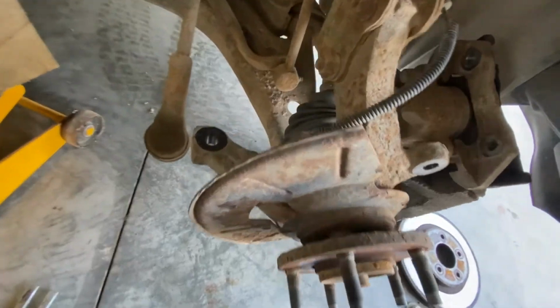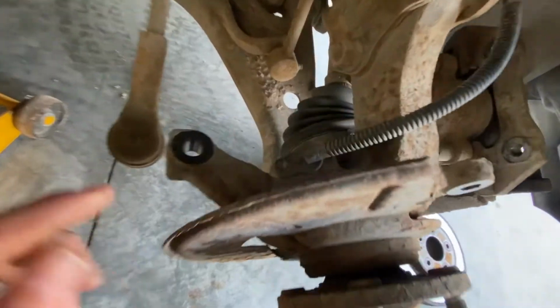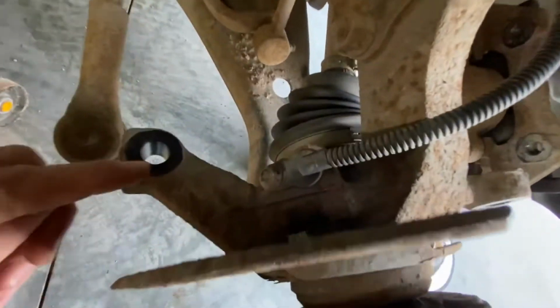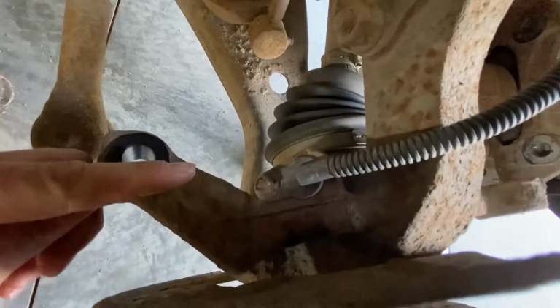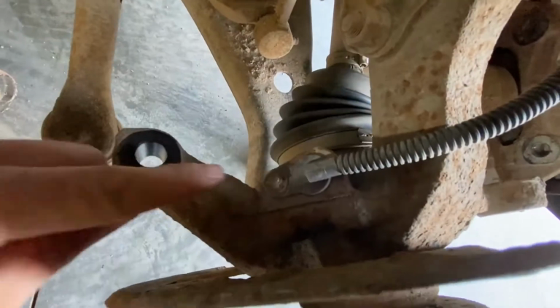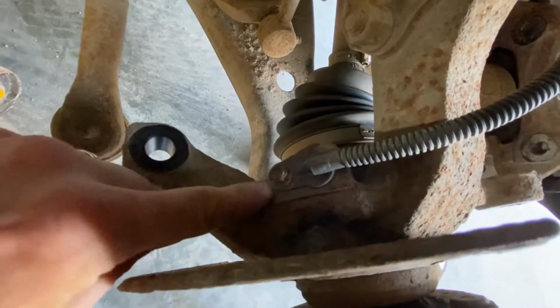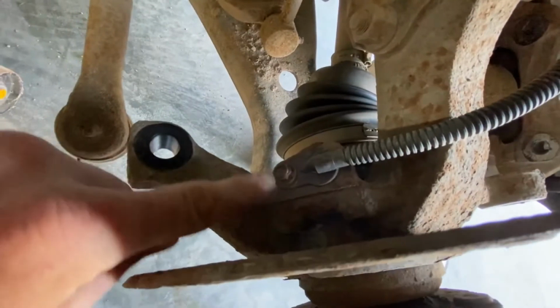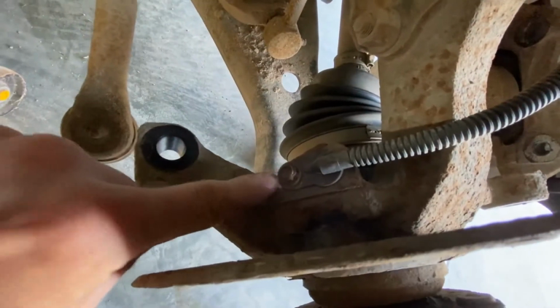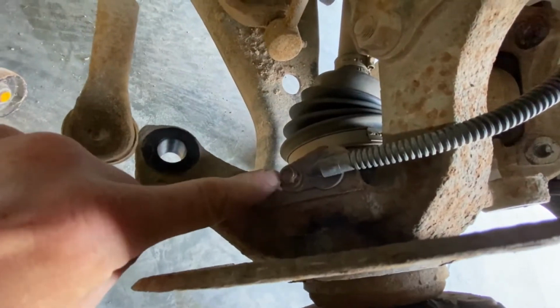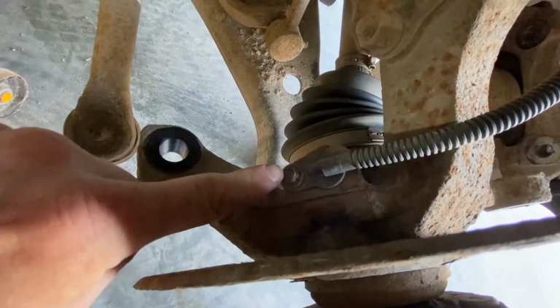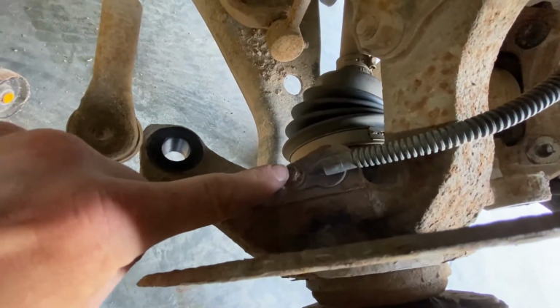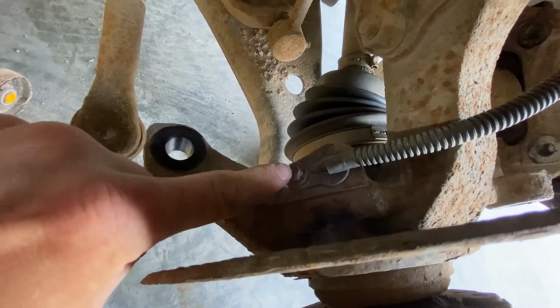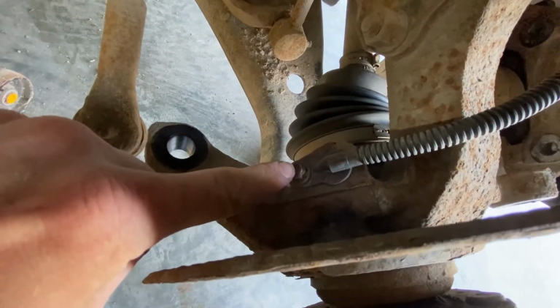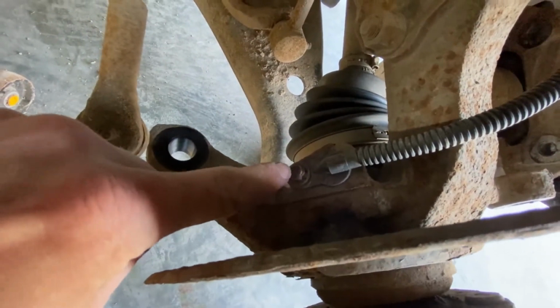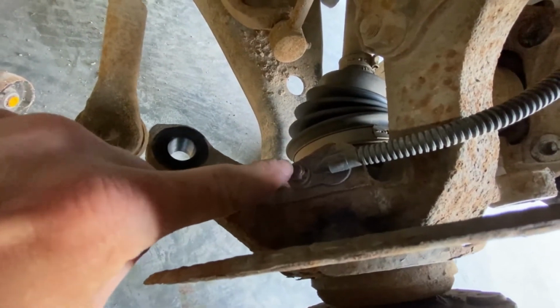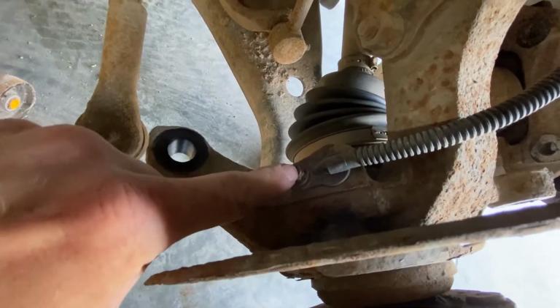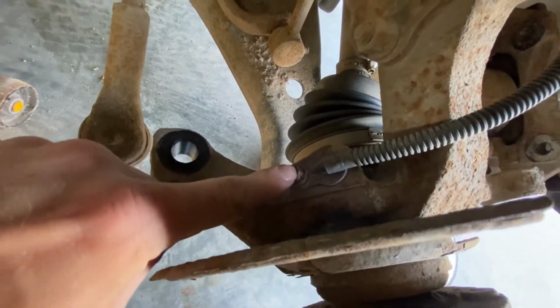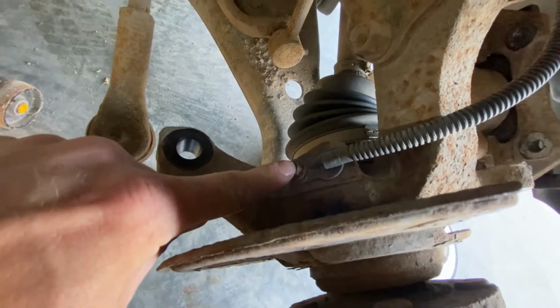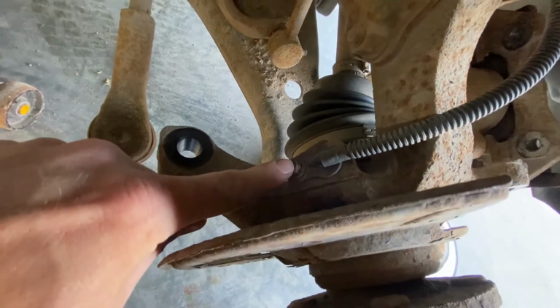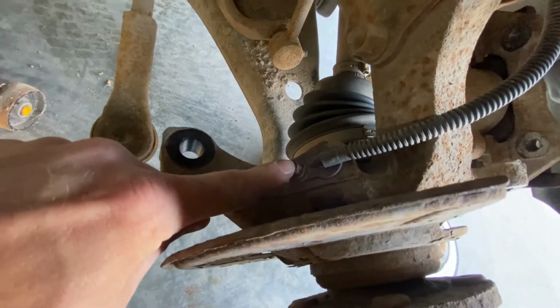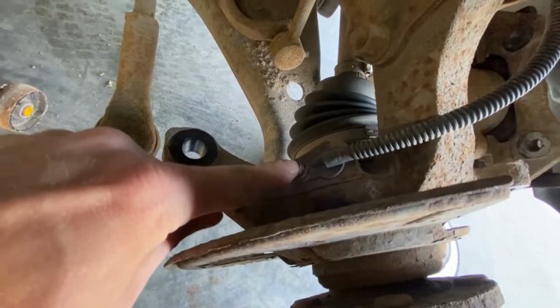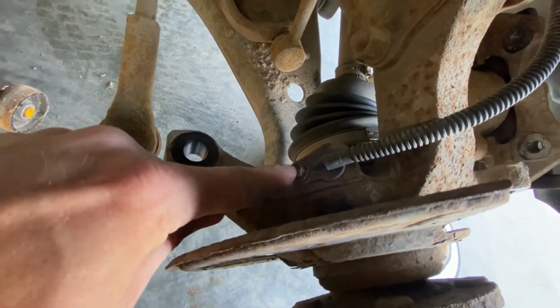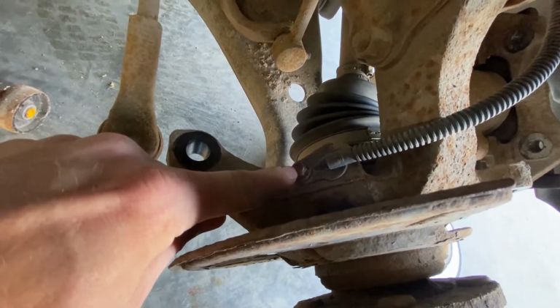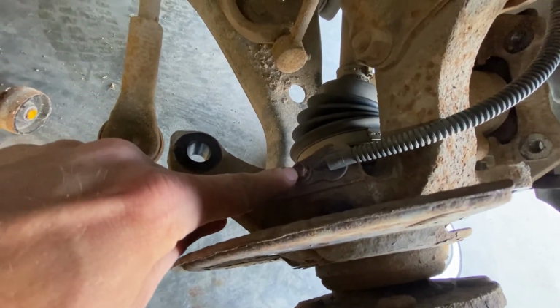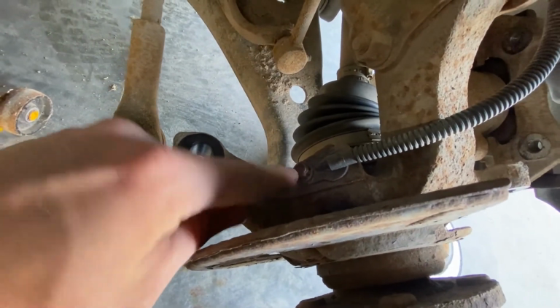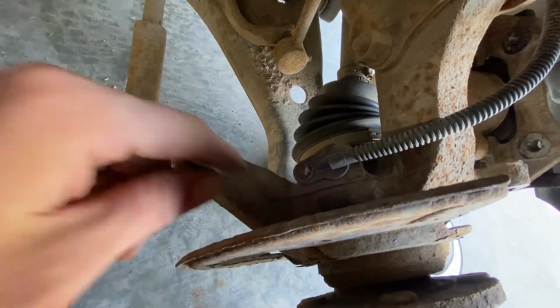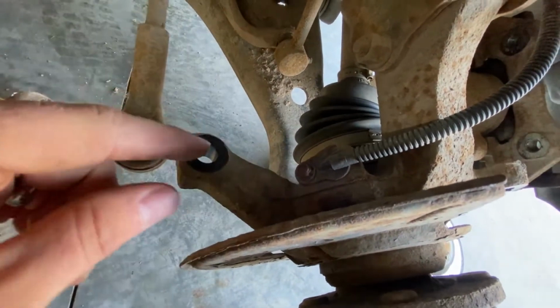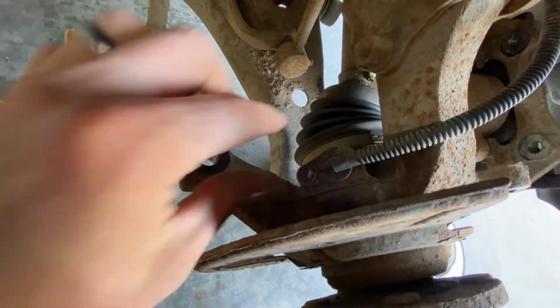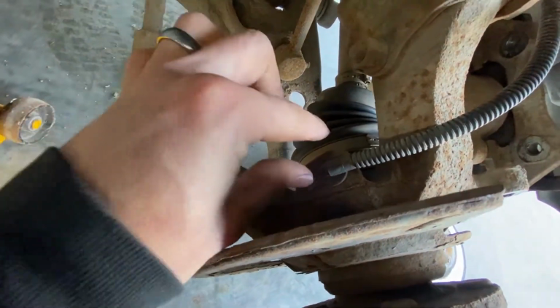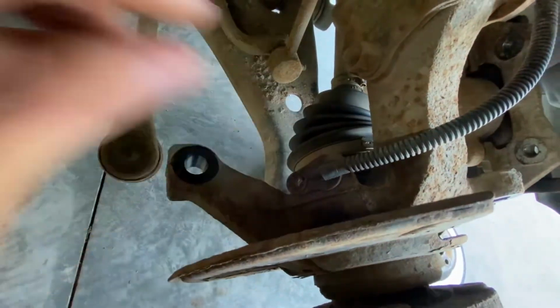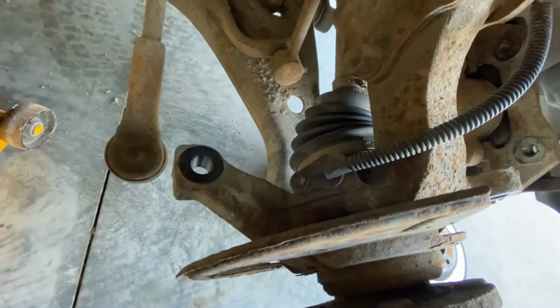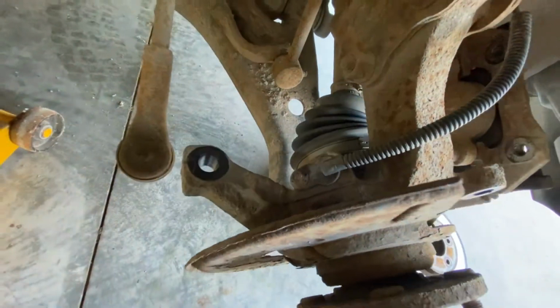Next we're going to unhook the ABS sensor right here. Take this bolt out and you can pop the sensor out.